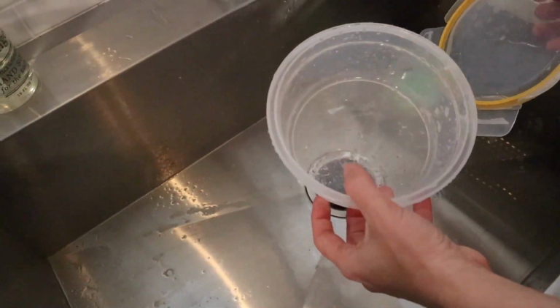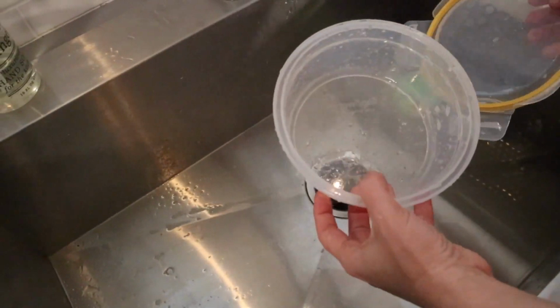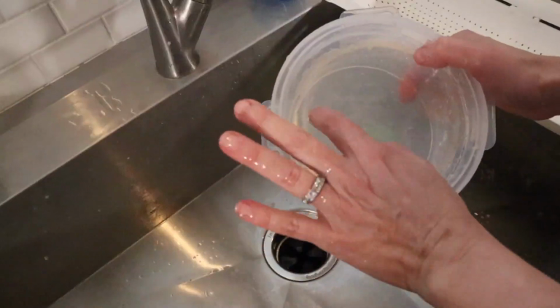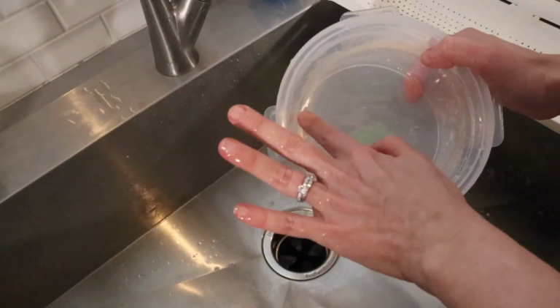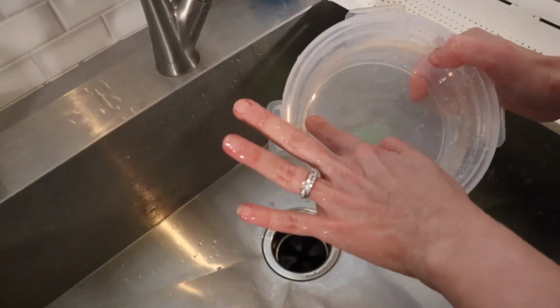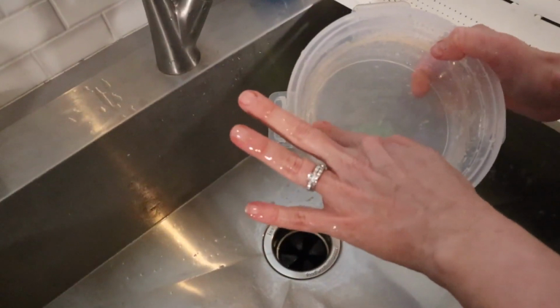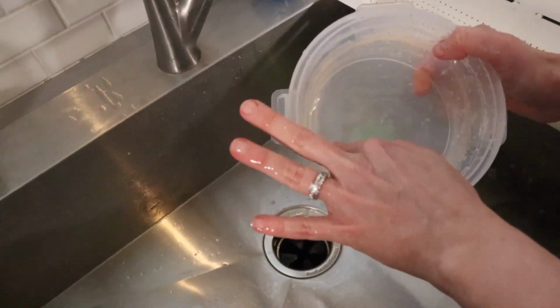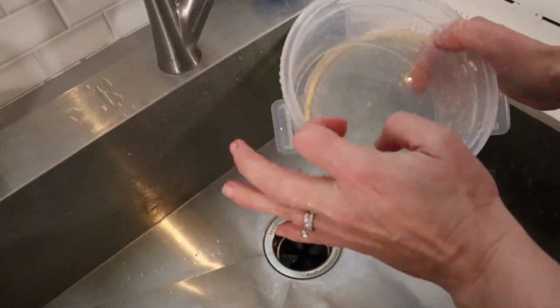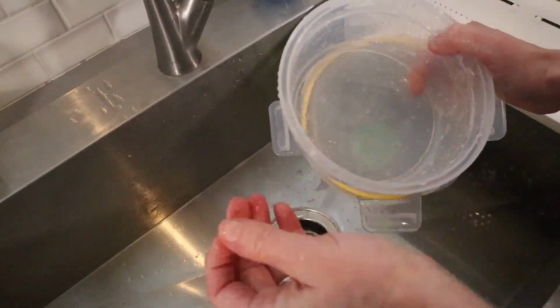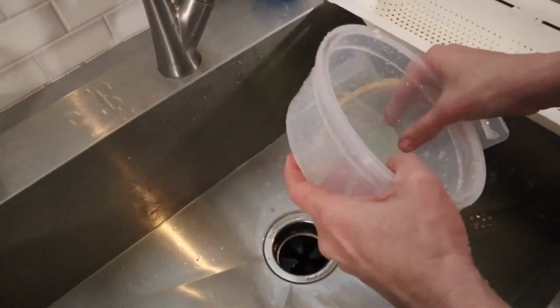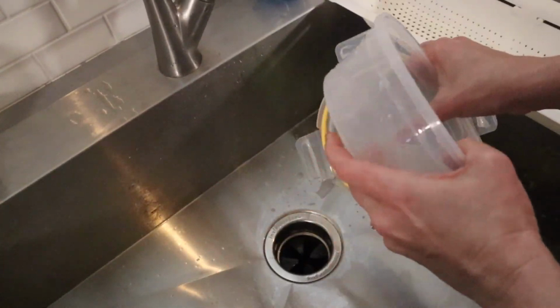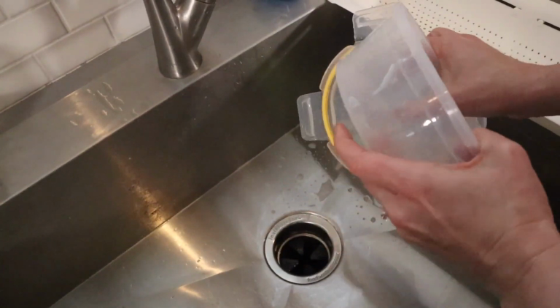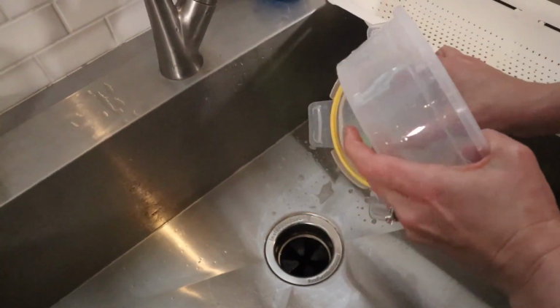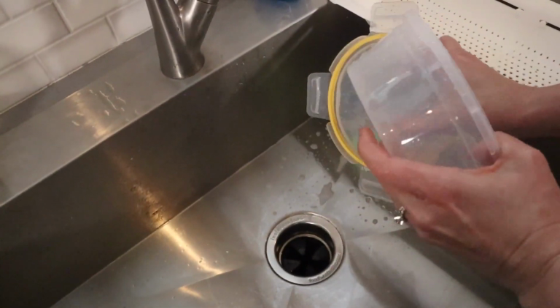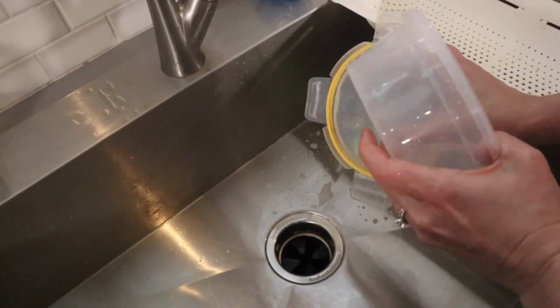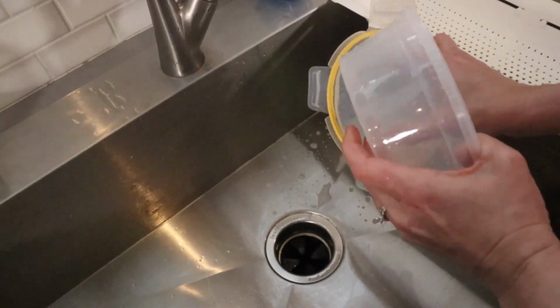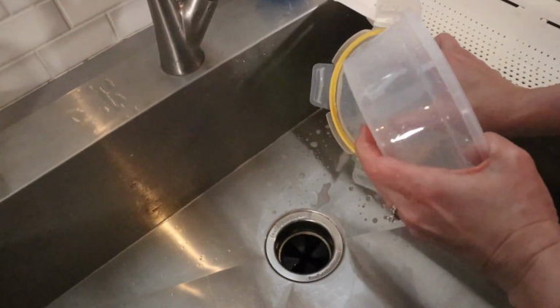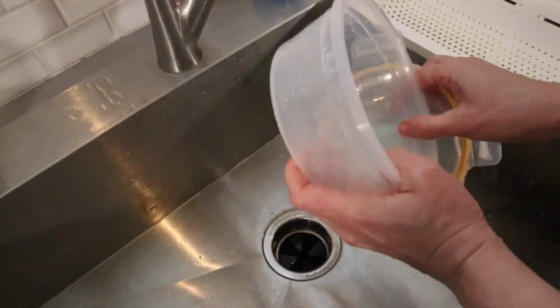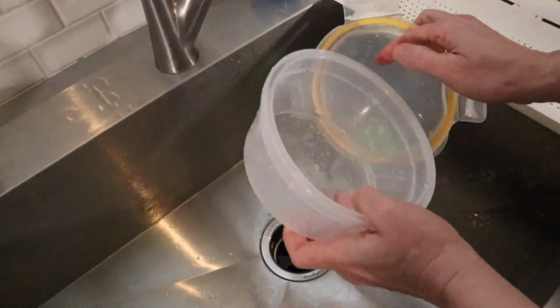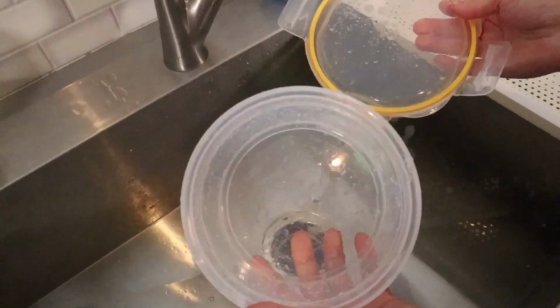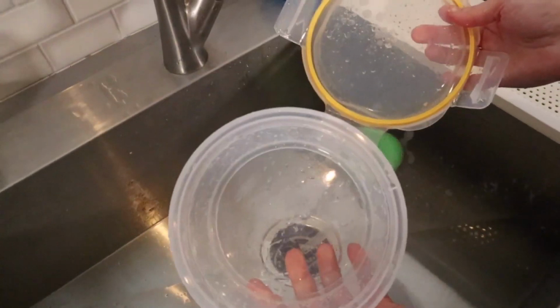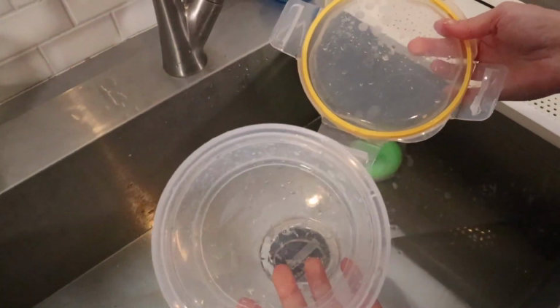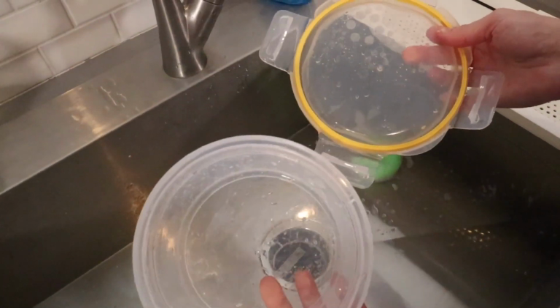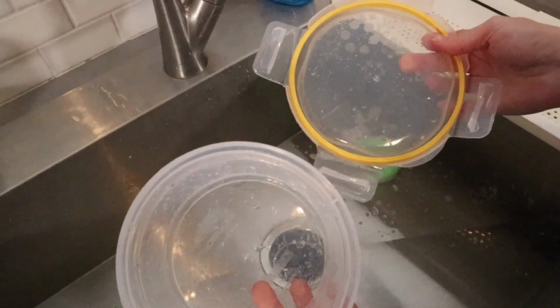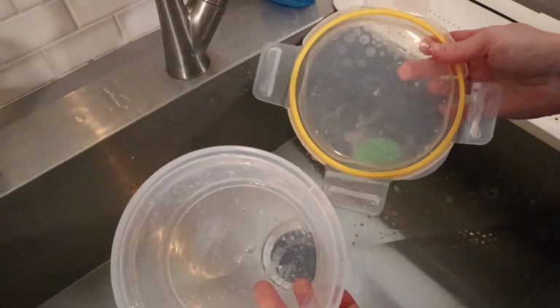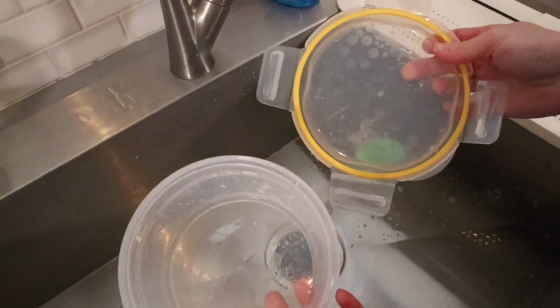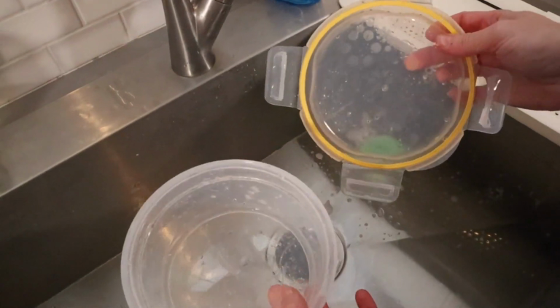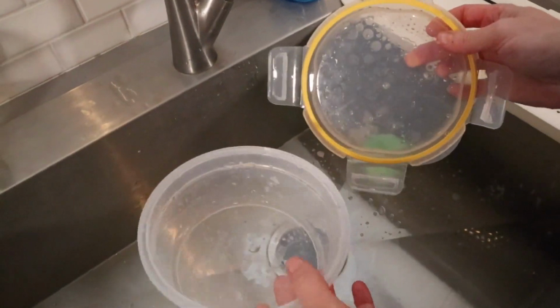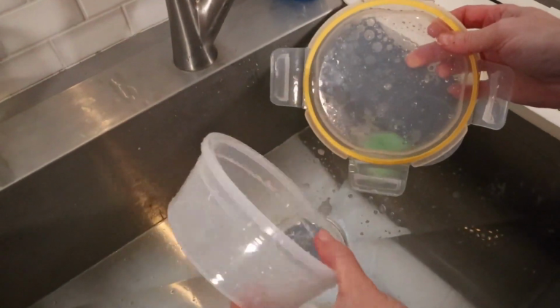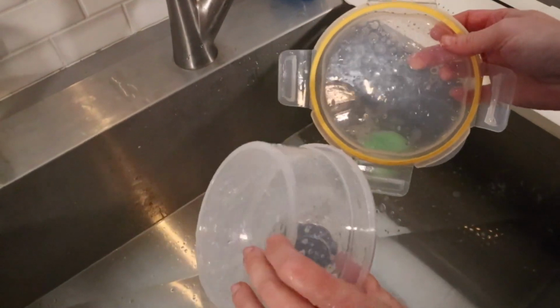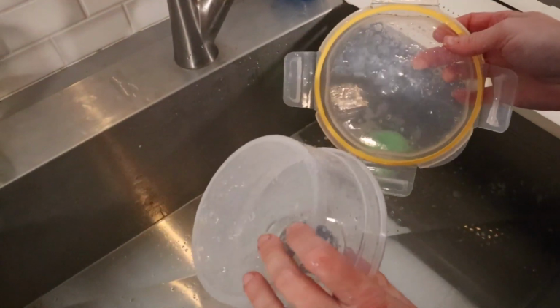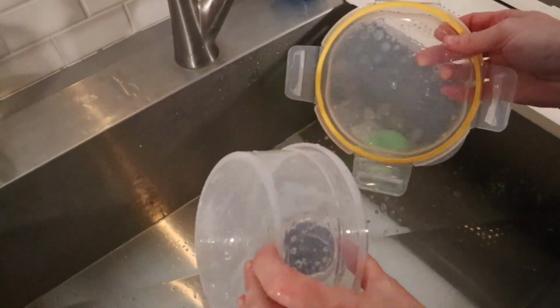Now I've rinsed it off with barely any rubbing, and look how nice and clean it got.